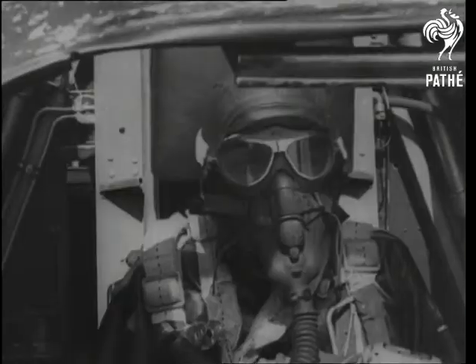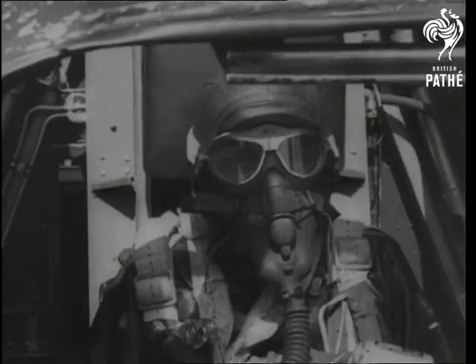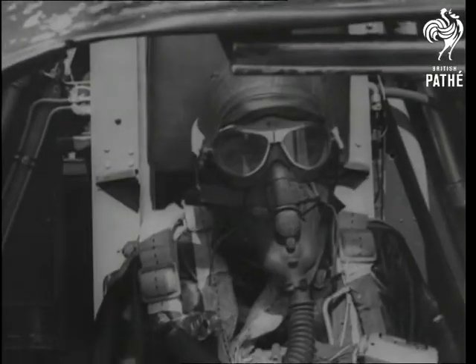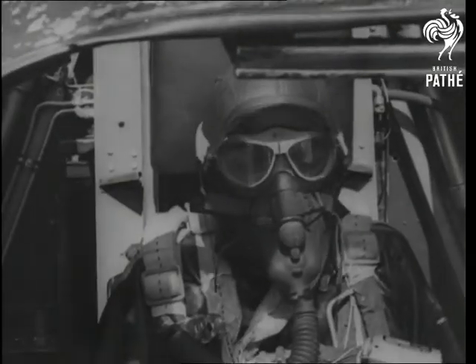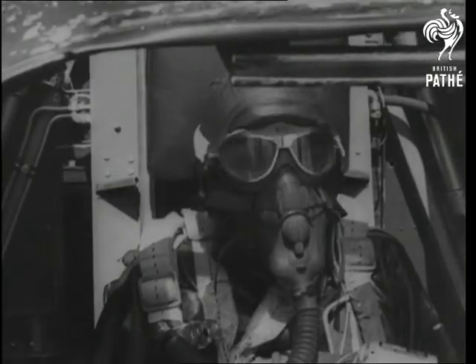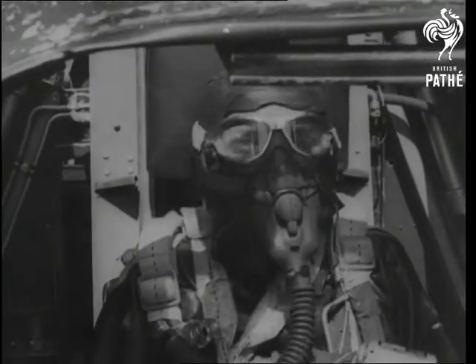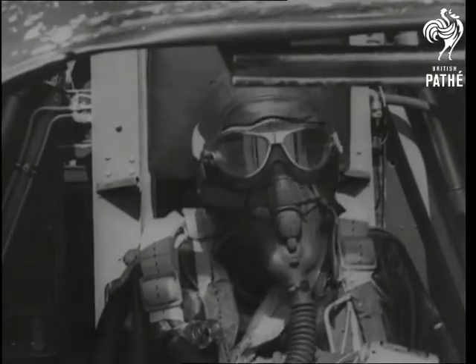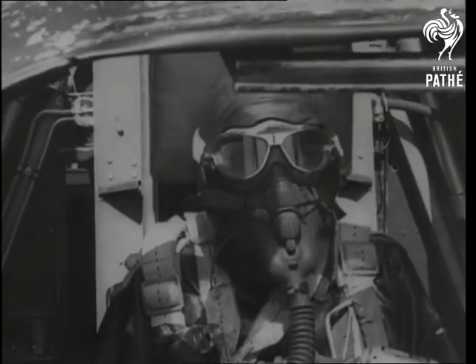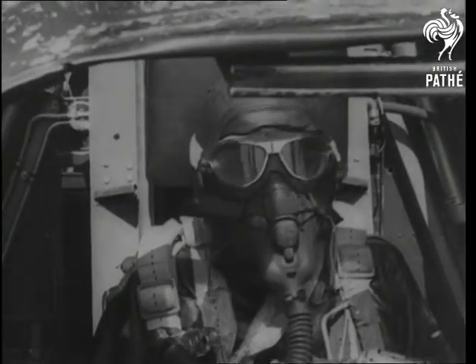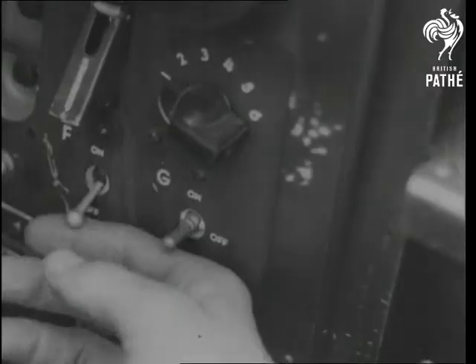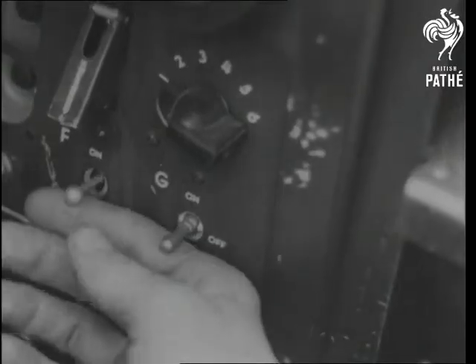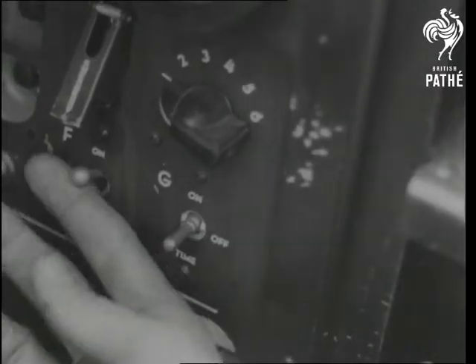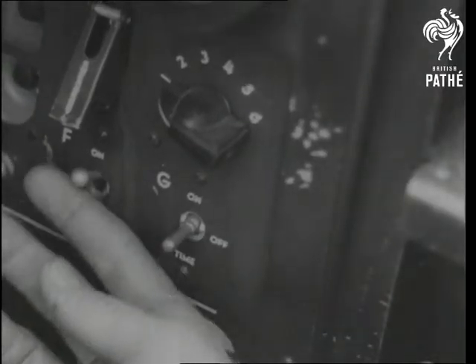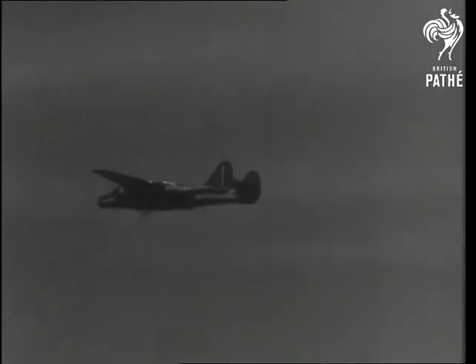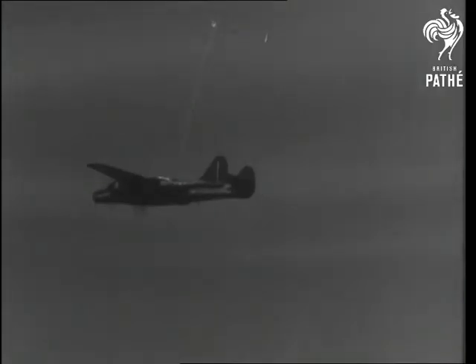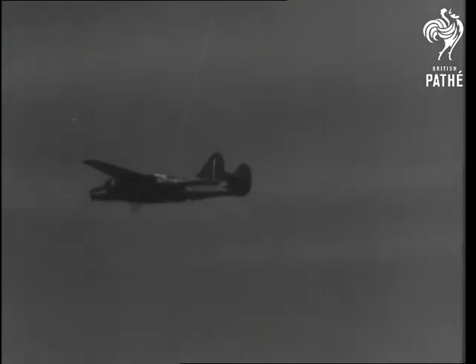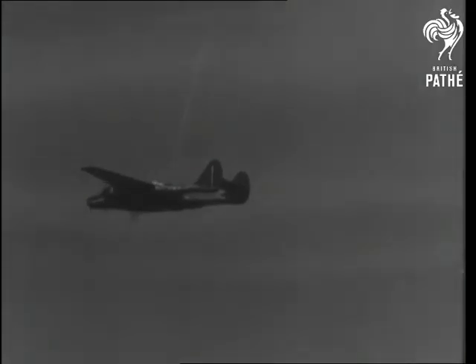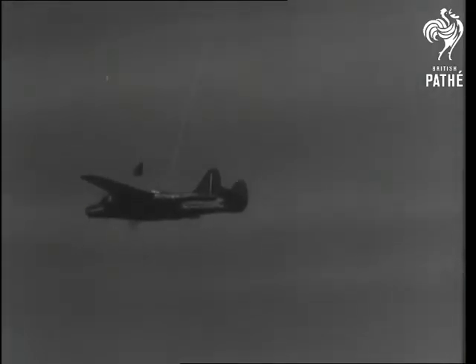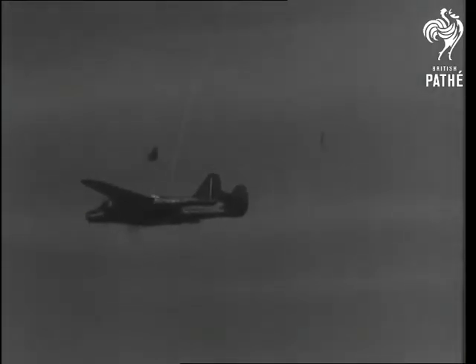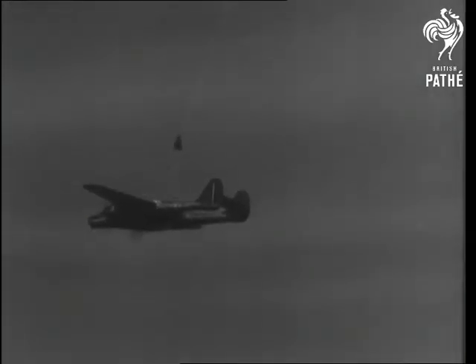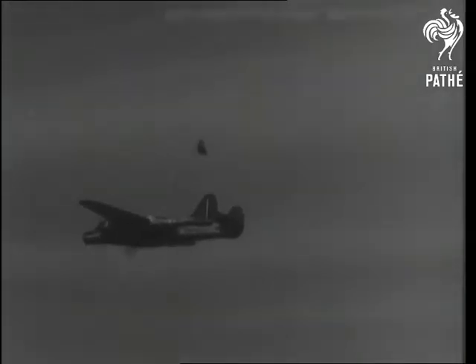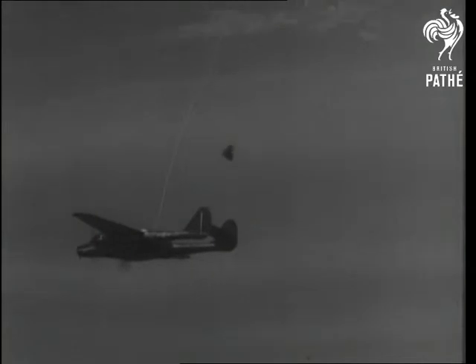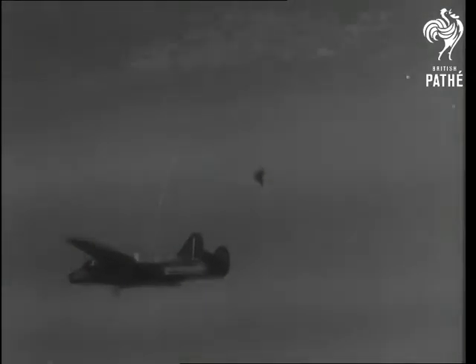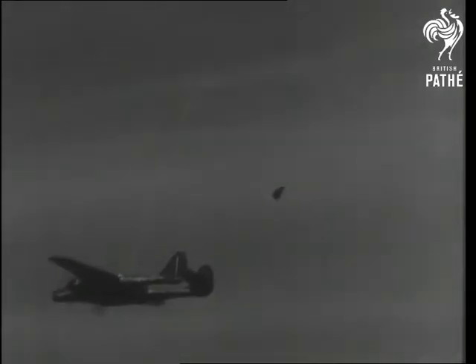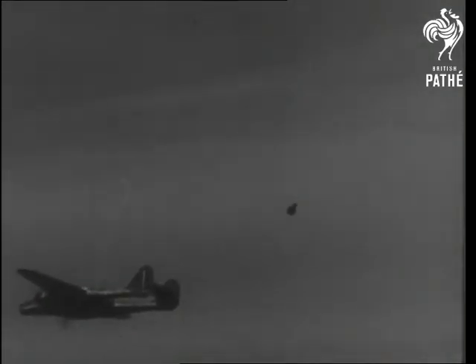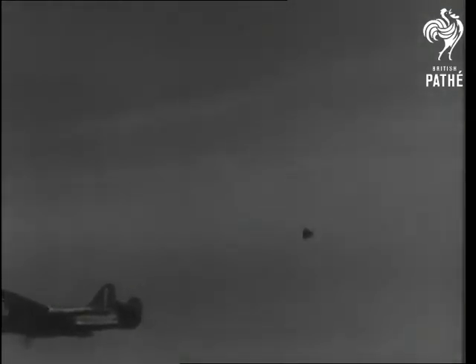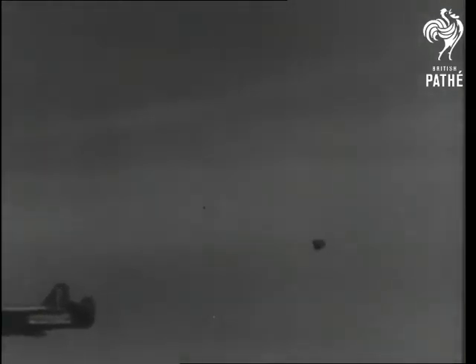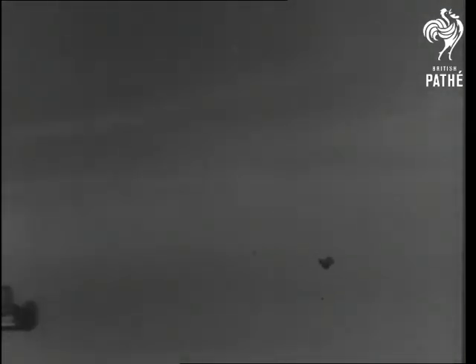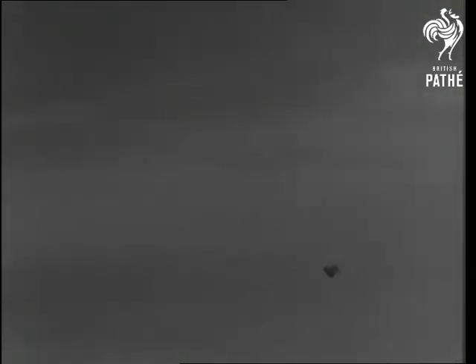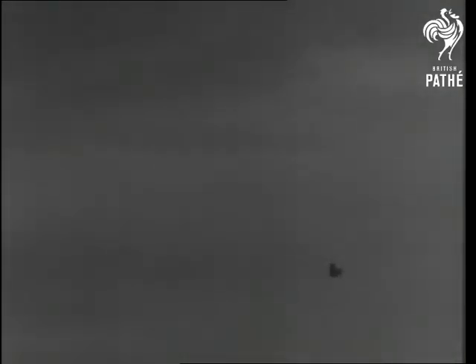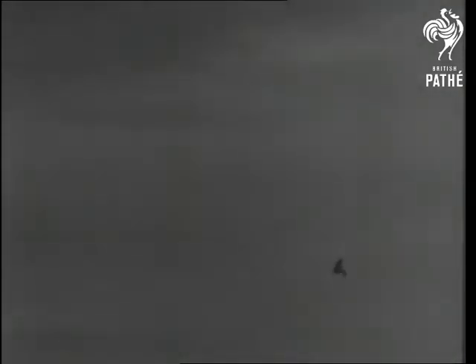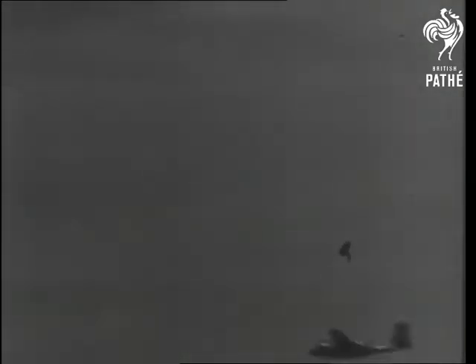If your plane gets into trouble, throw a switch. Next thing you know, you're all clear of the parachute-tearing slipstream.